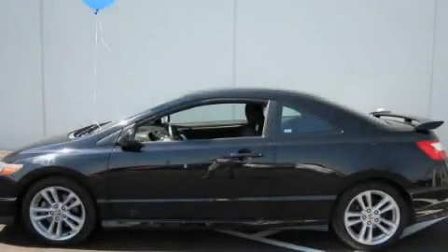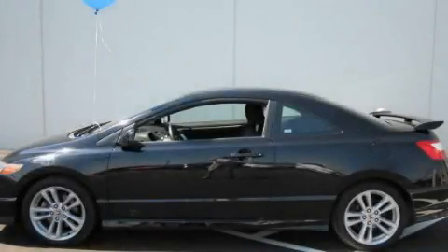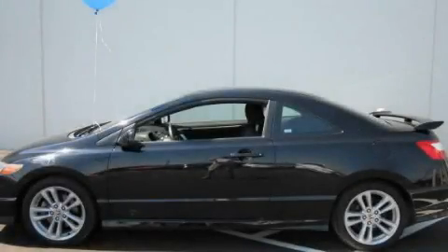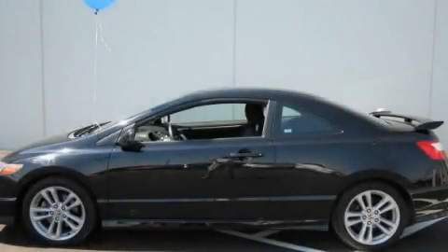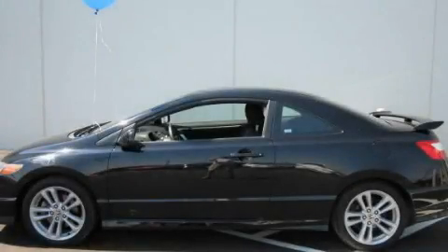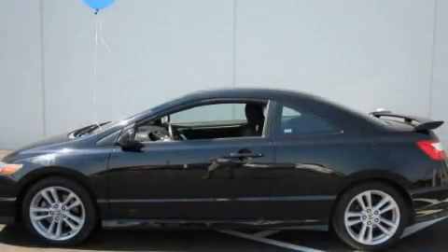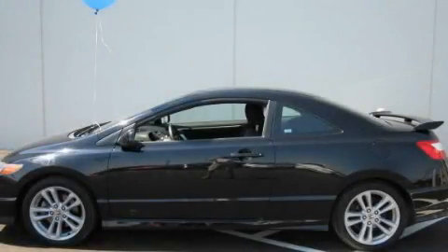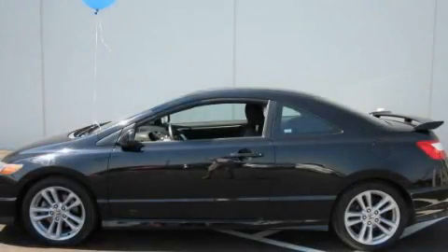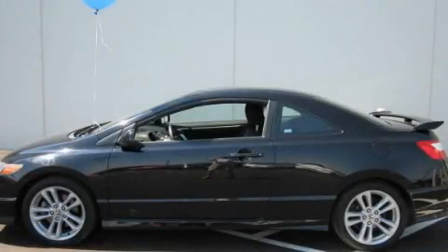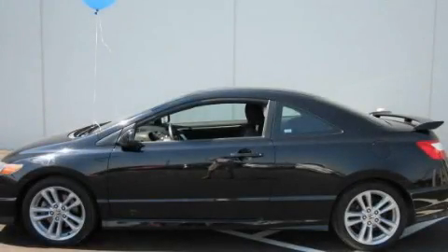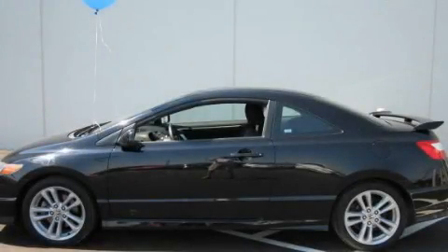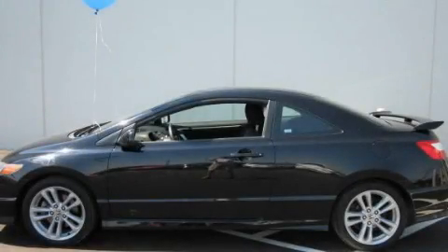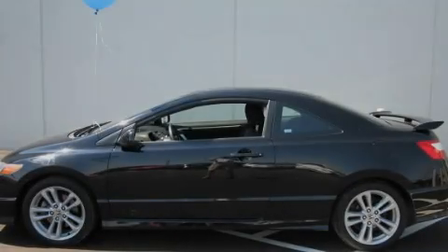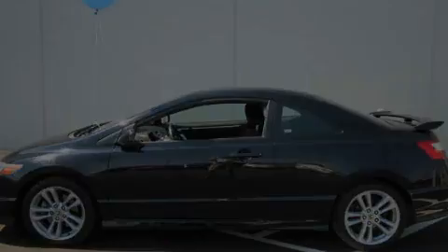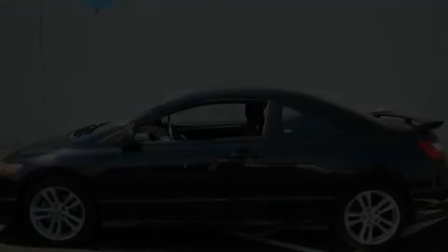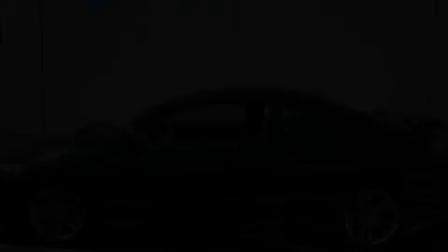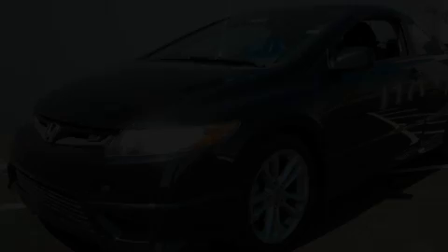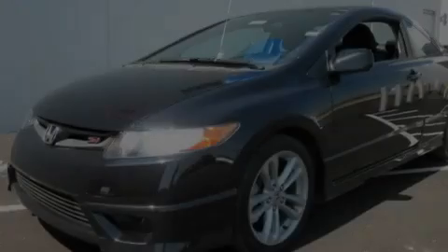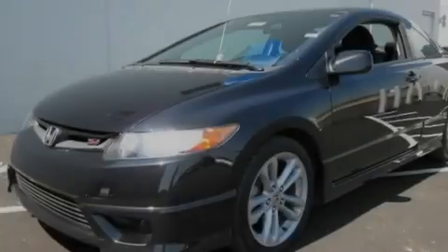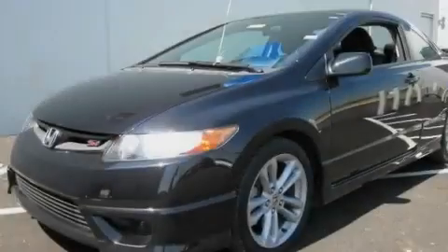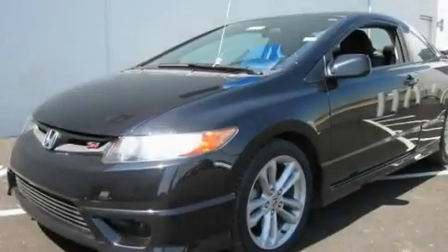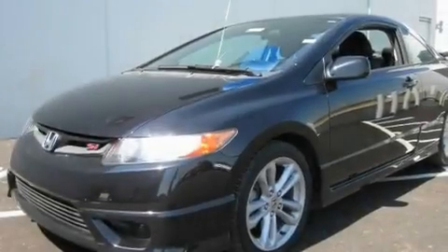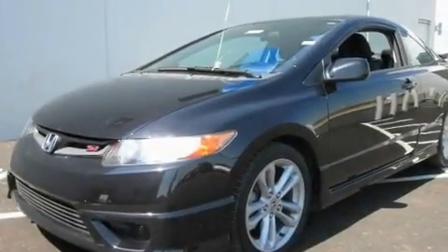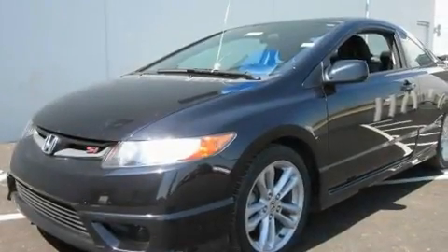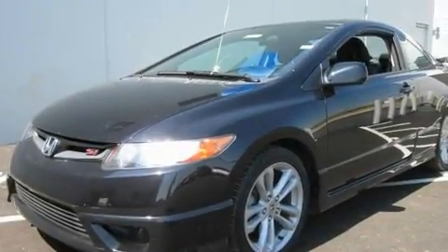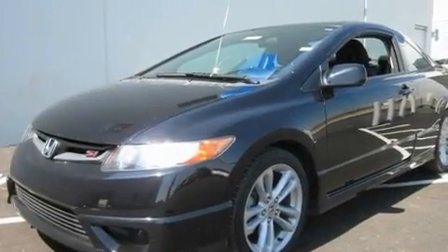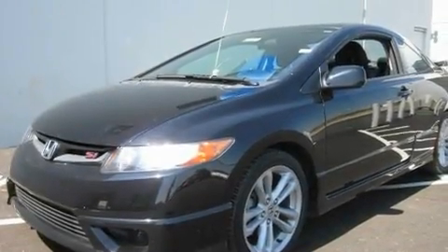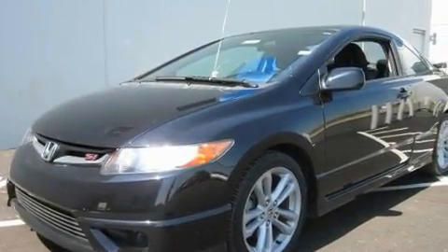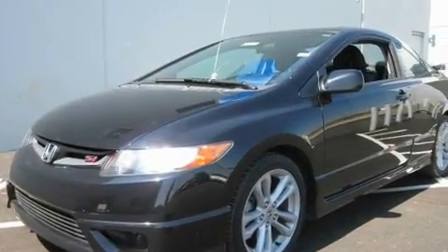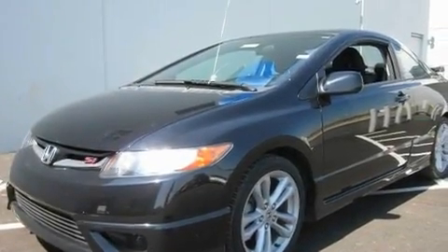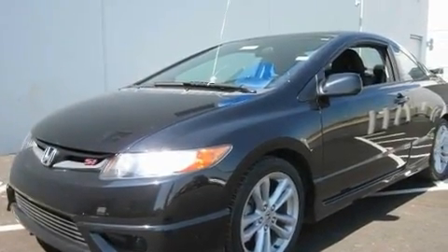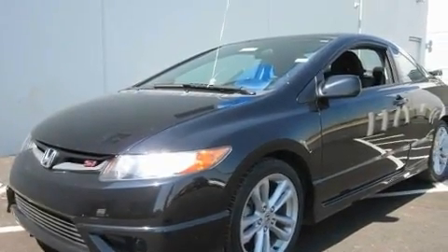This is a 2007 Honda Civic SI. It features a four-cylinder engine and a manual transmission.